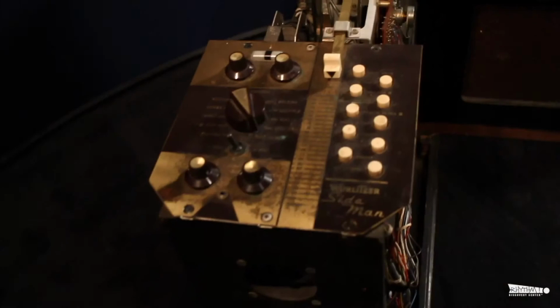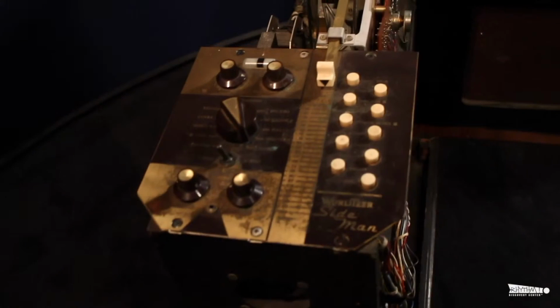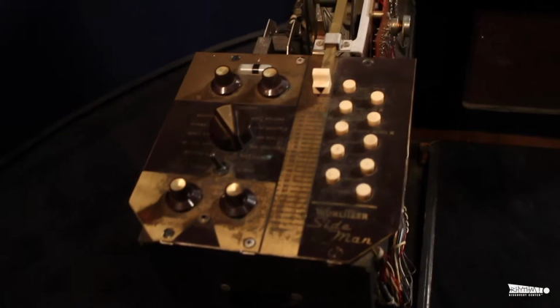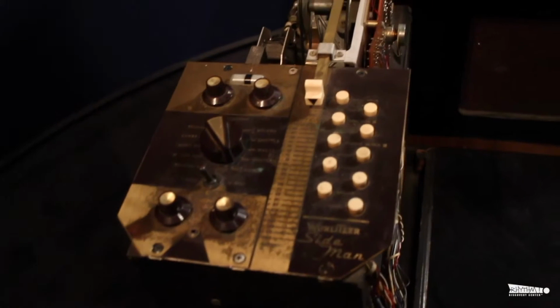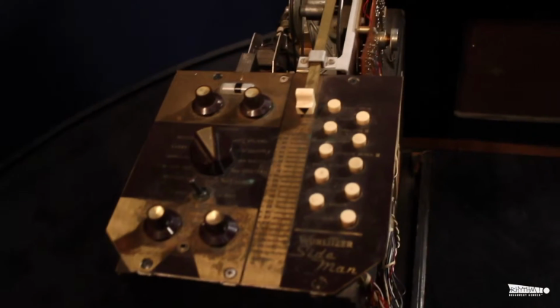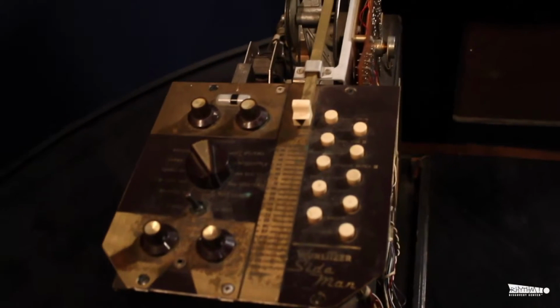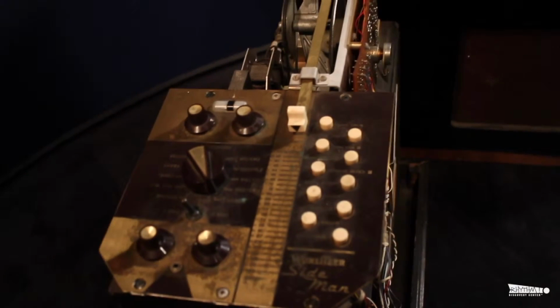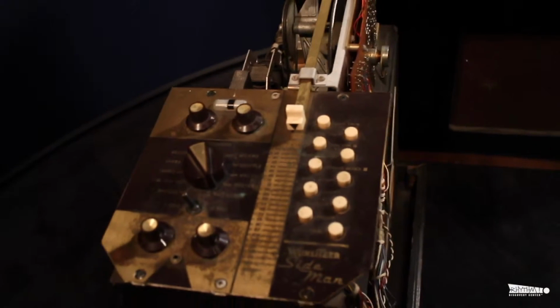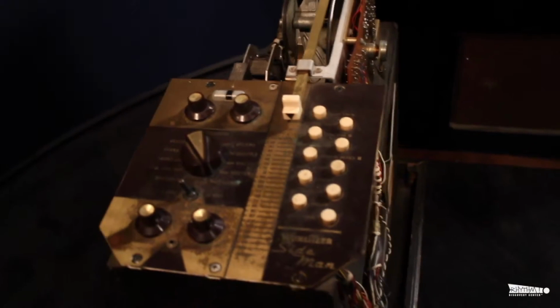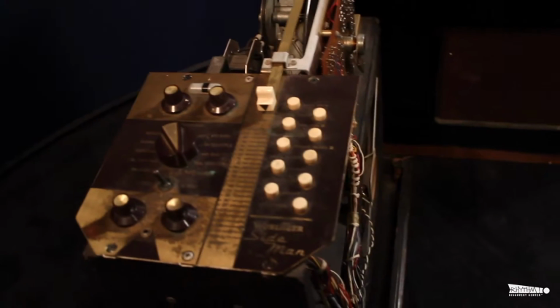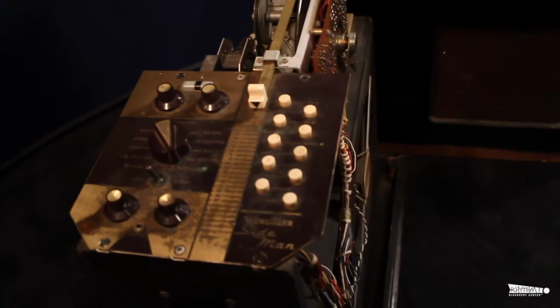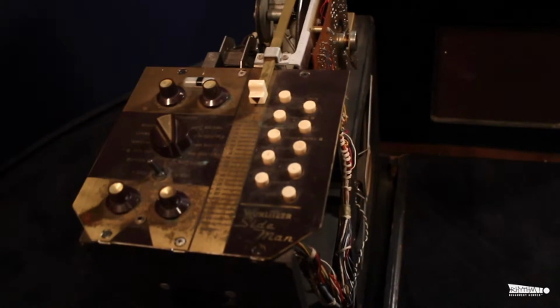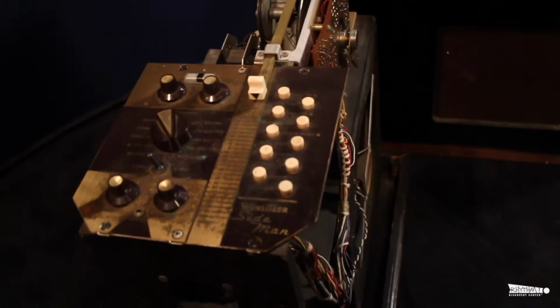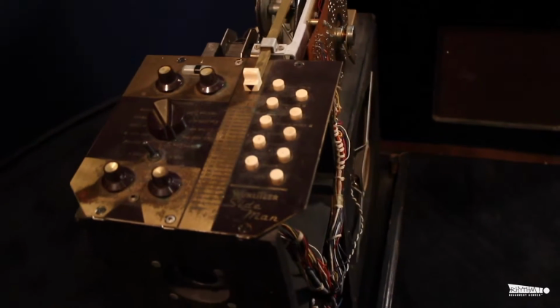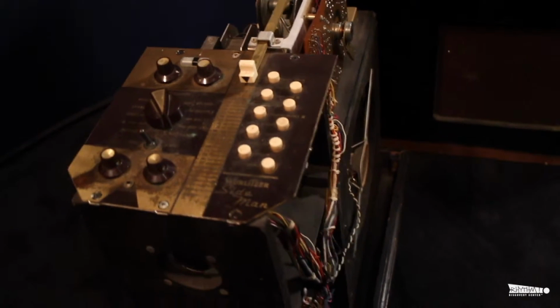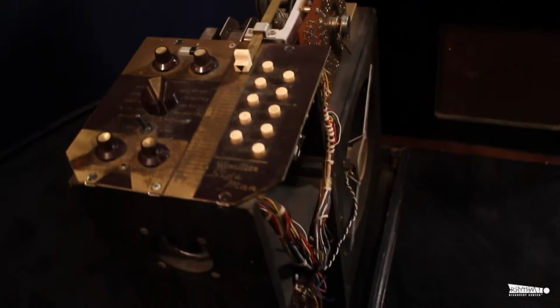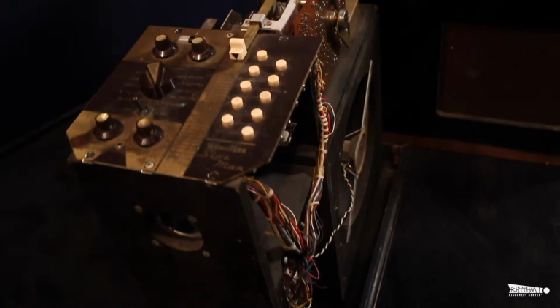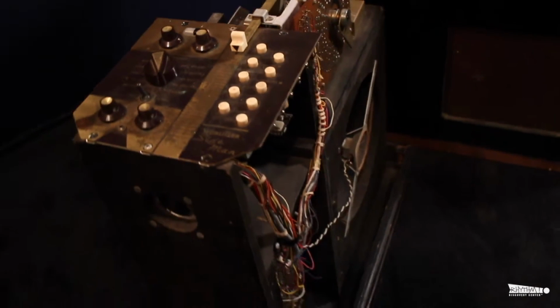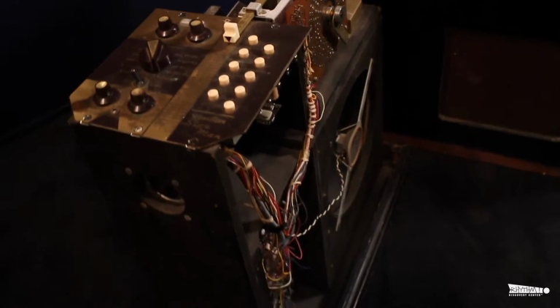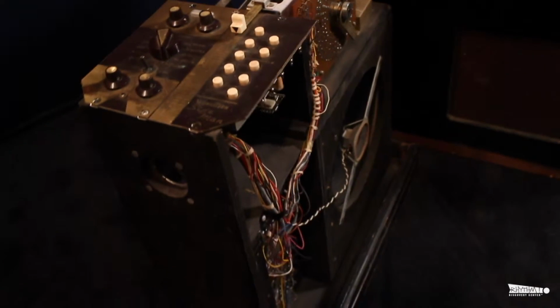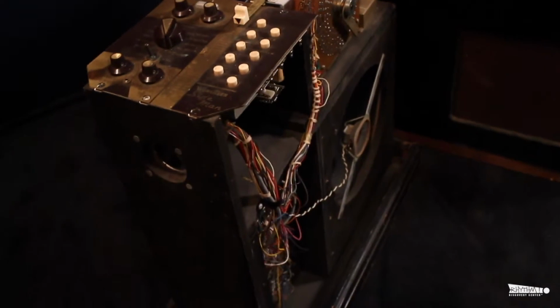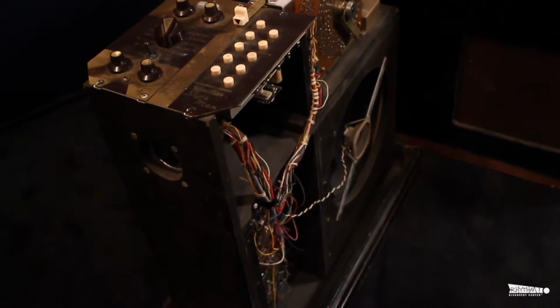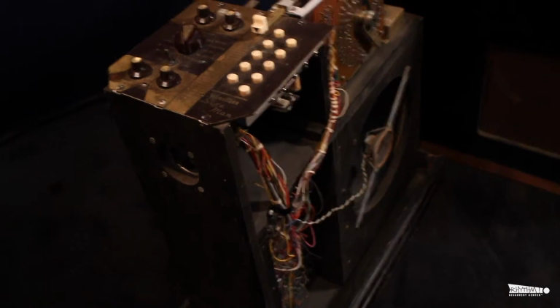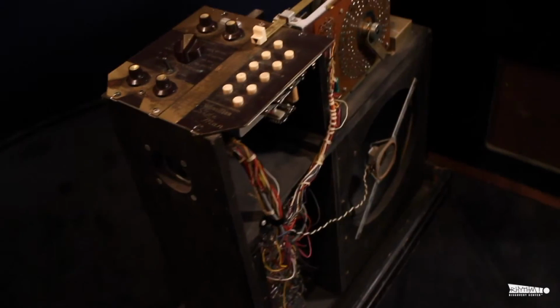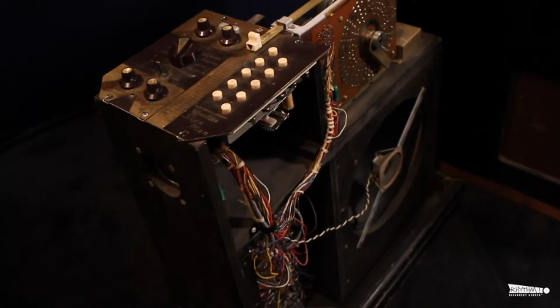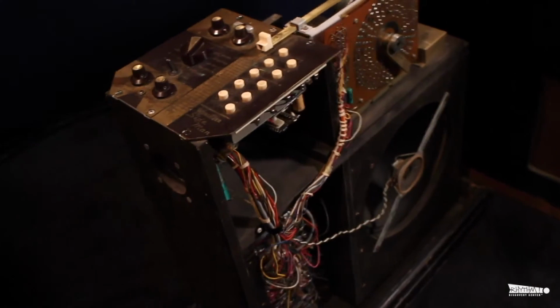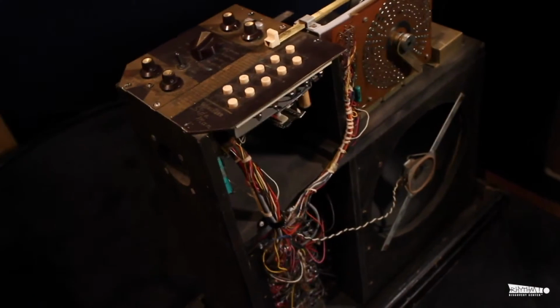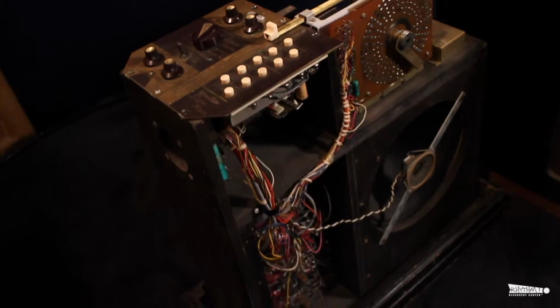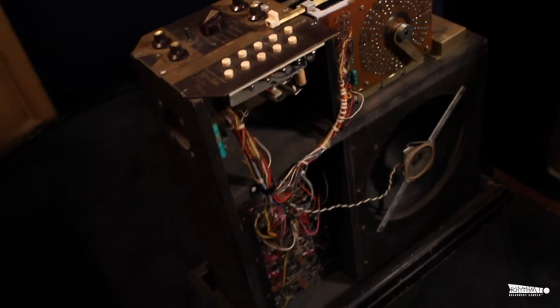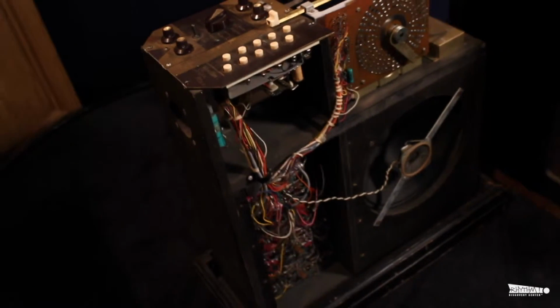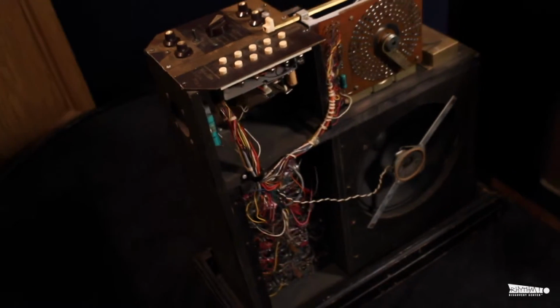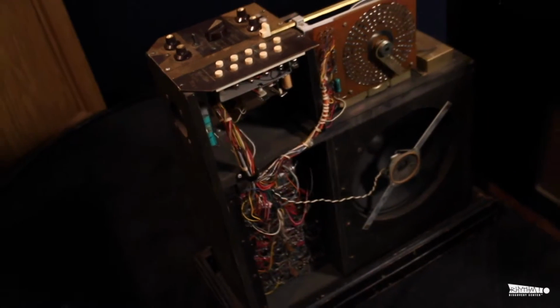View one of the first drum machines, produced in the 1950s, which could loop 12 different popular rhythms of the day.